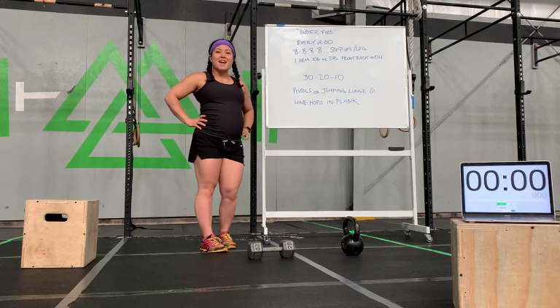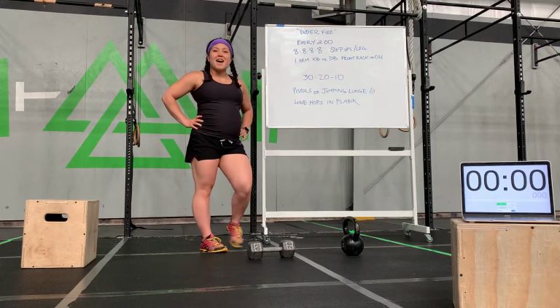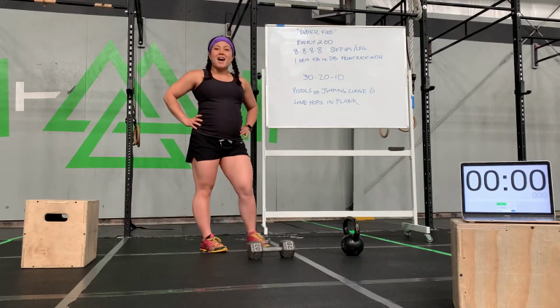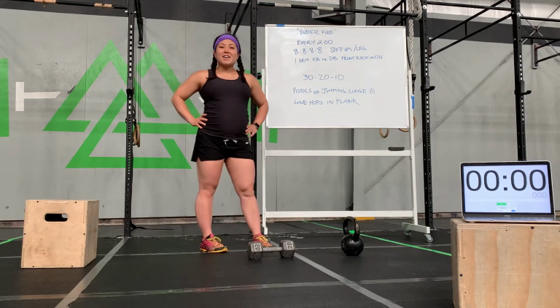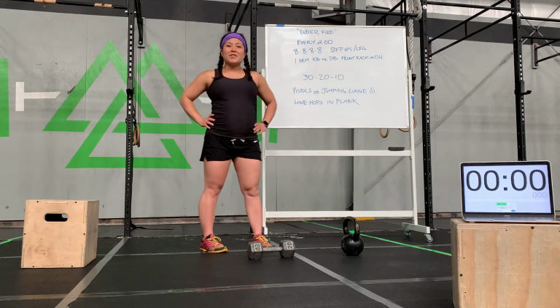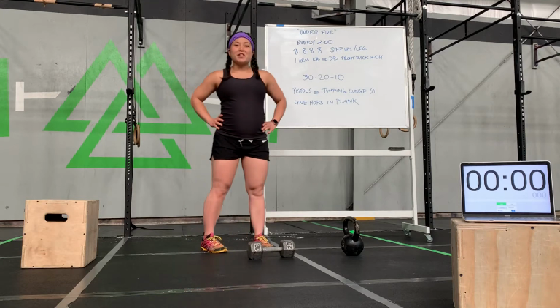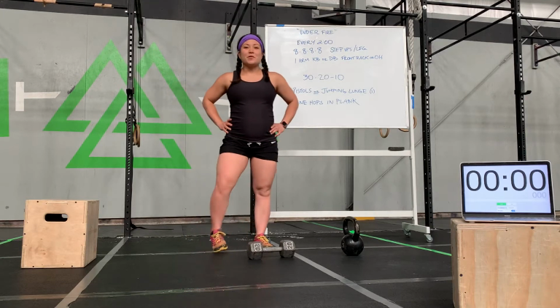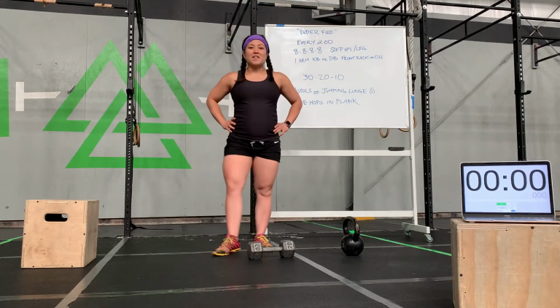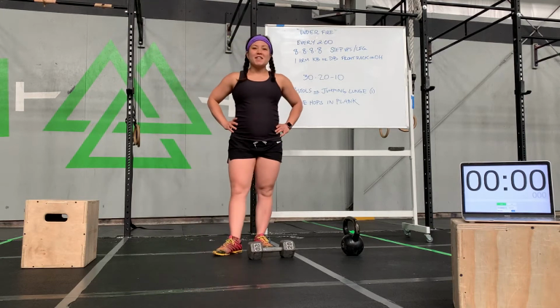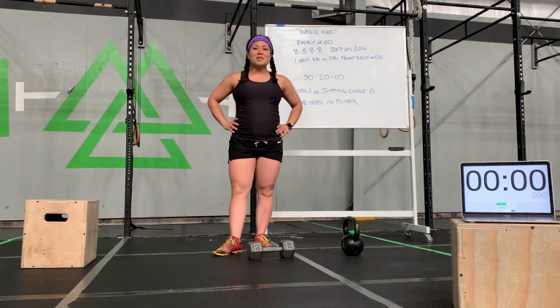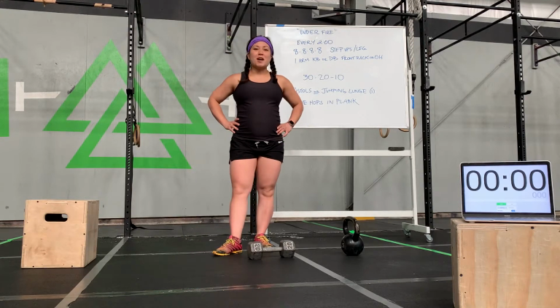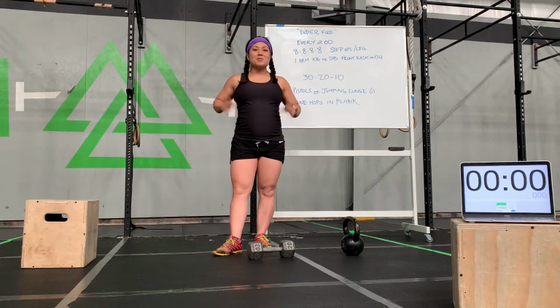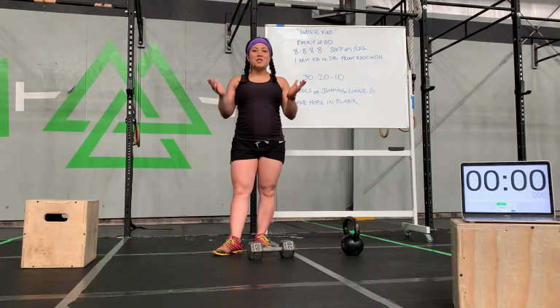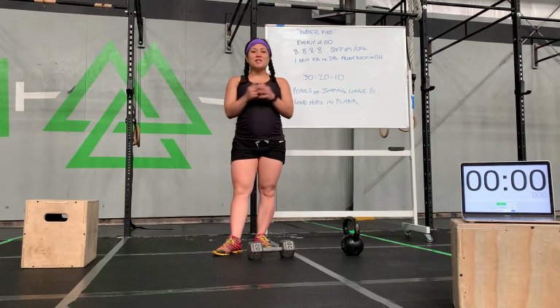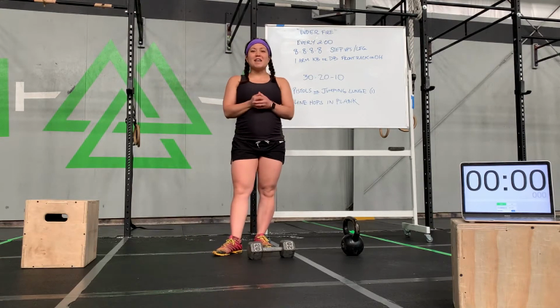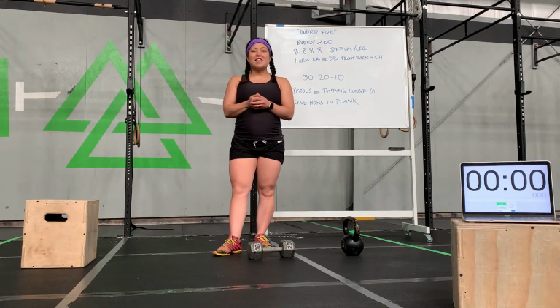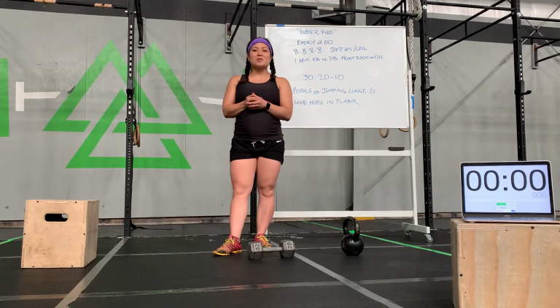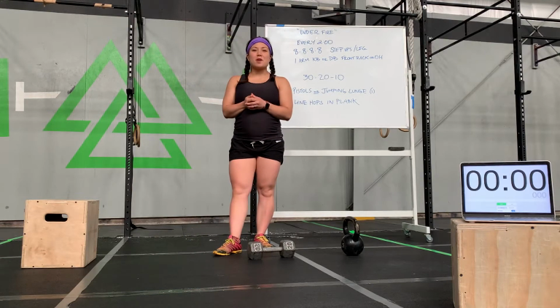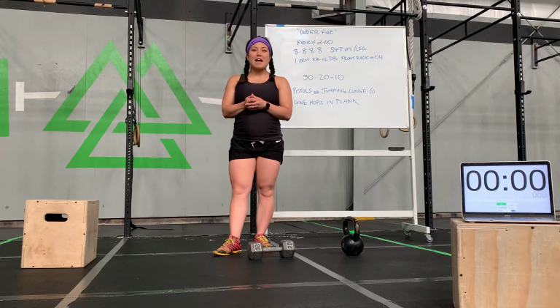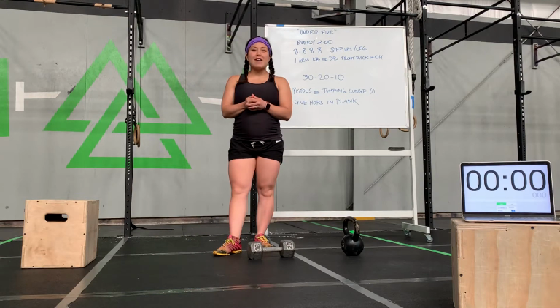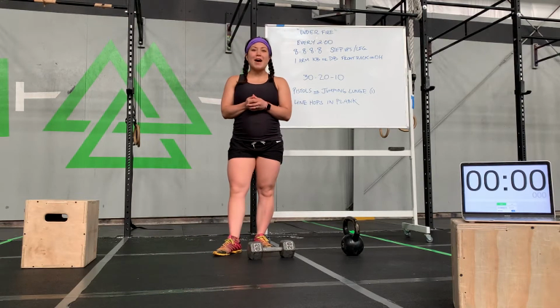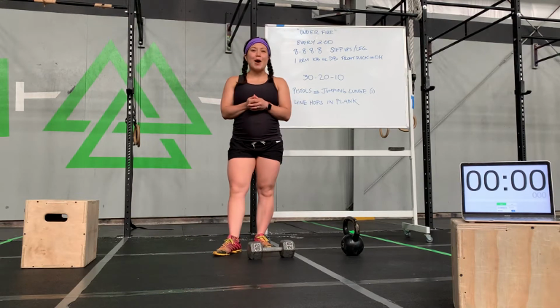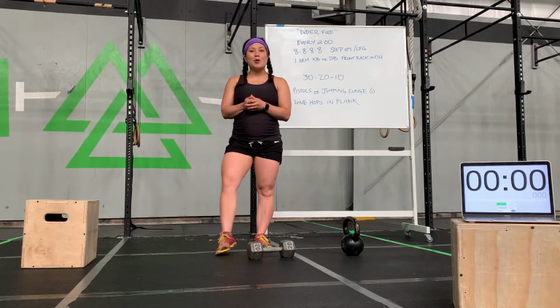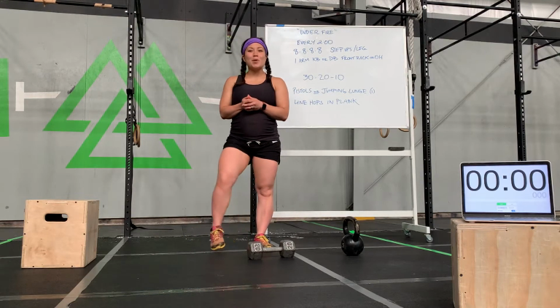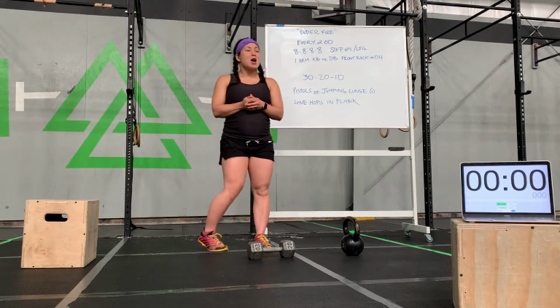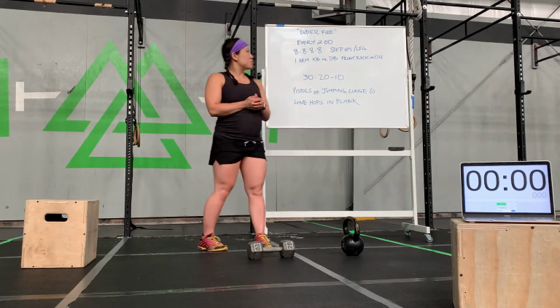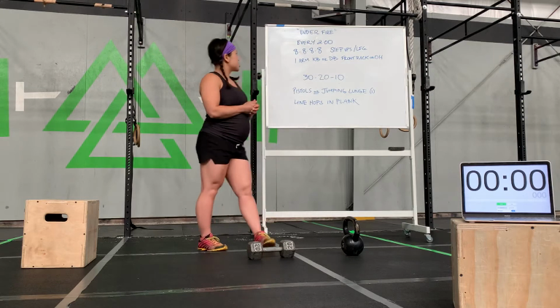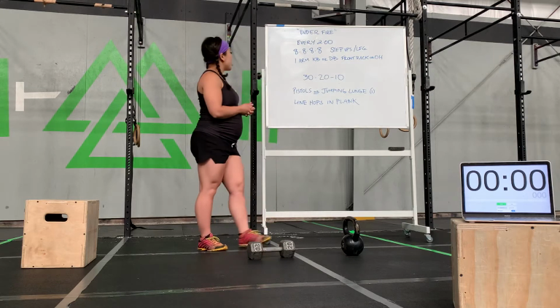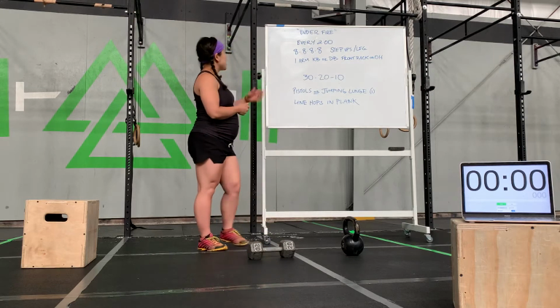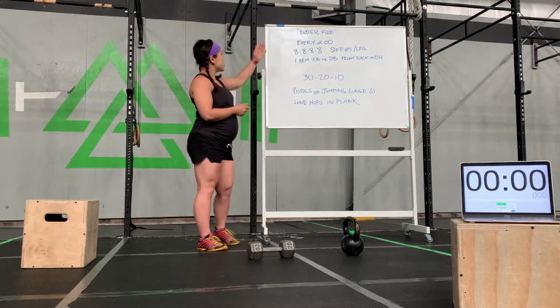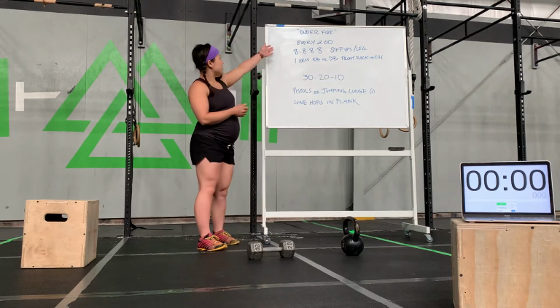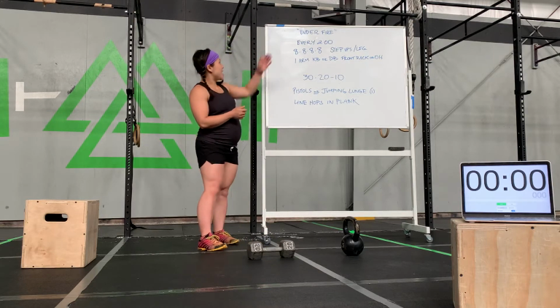Hi, it's You Will Fitness. Welcome to today's workout at home, which is called Under Fire.